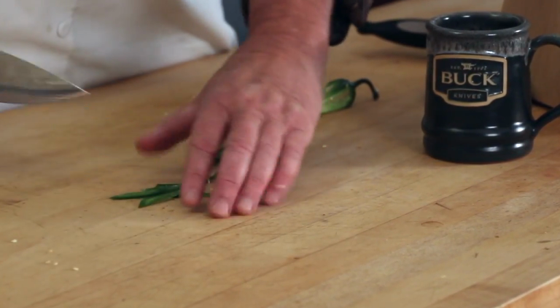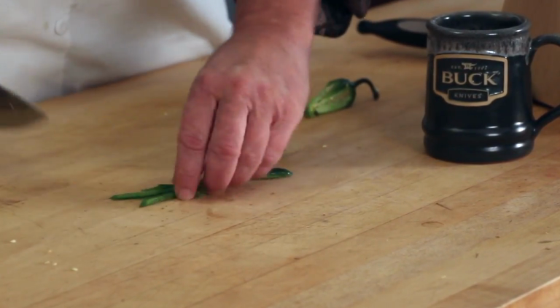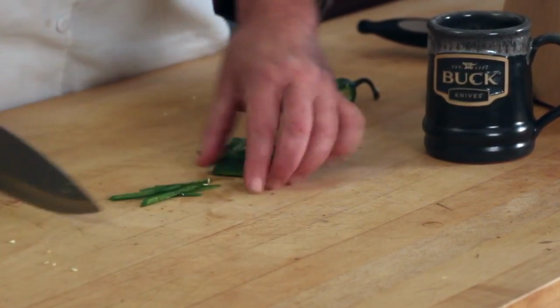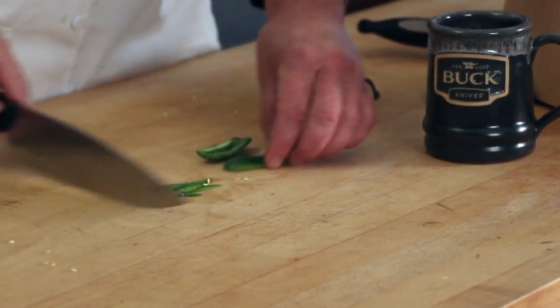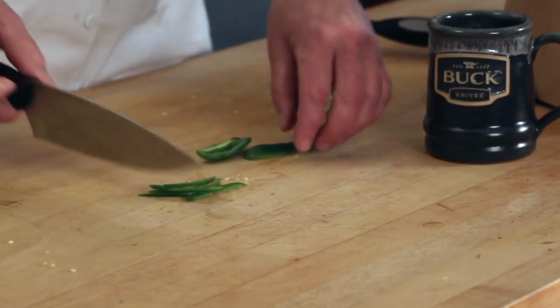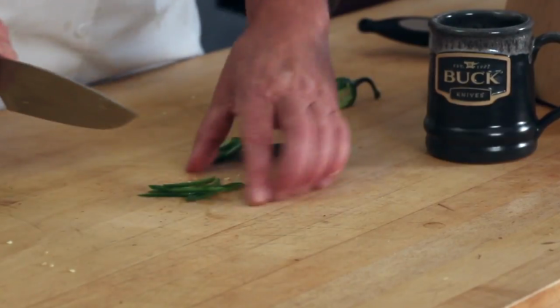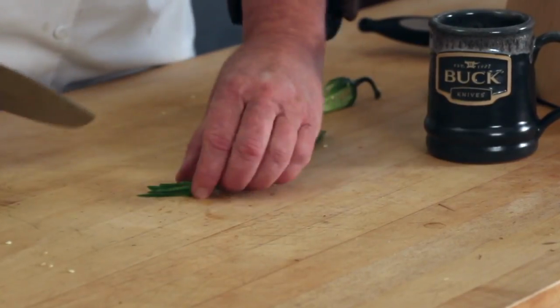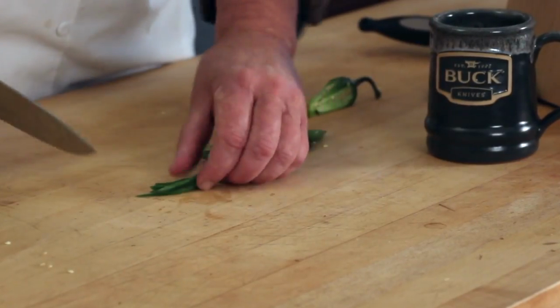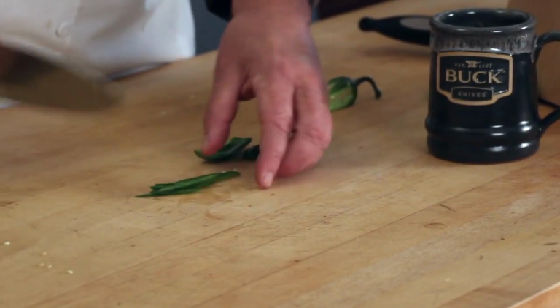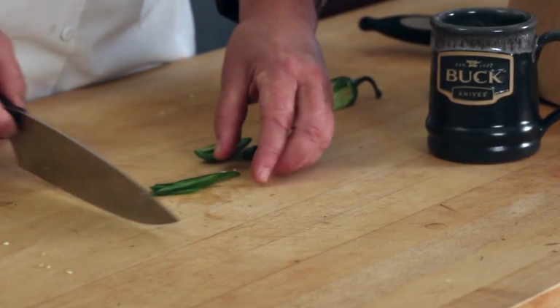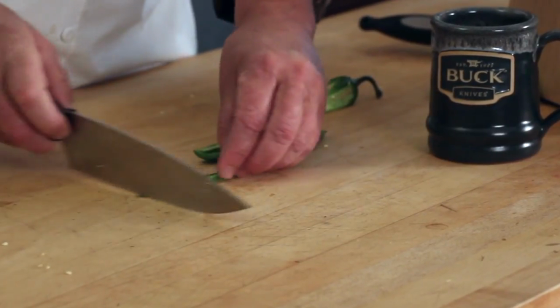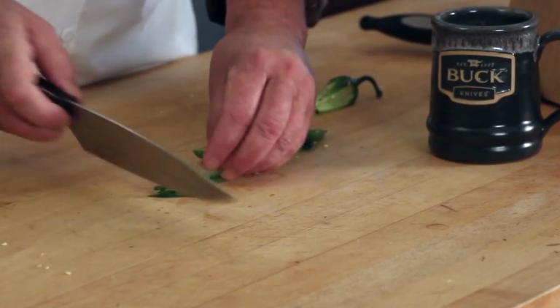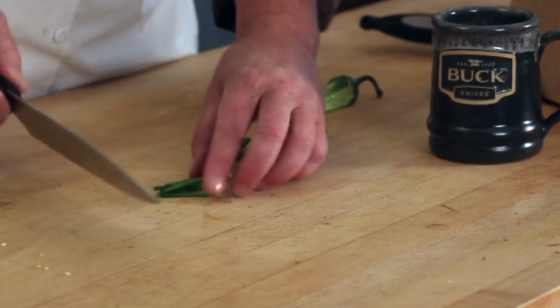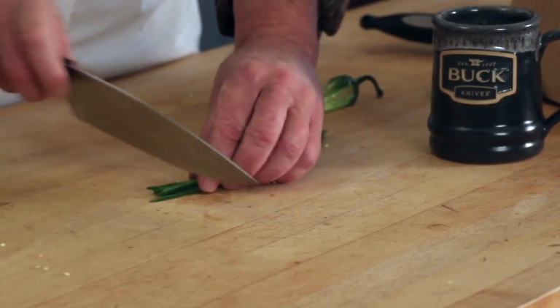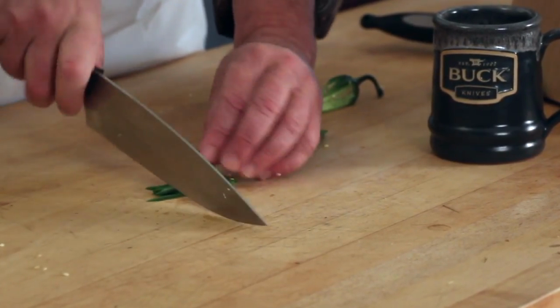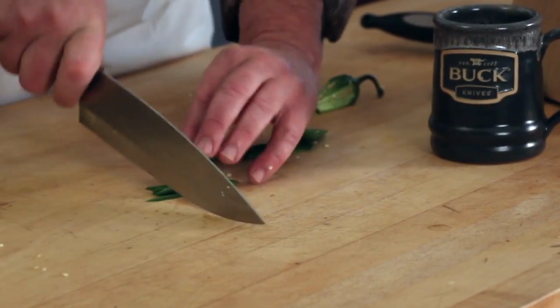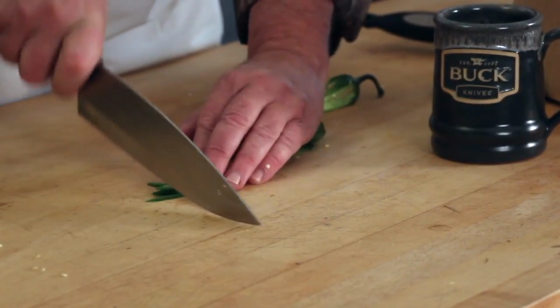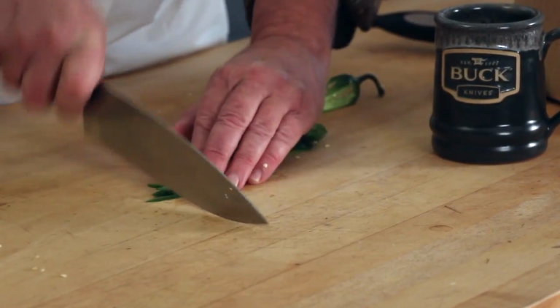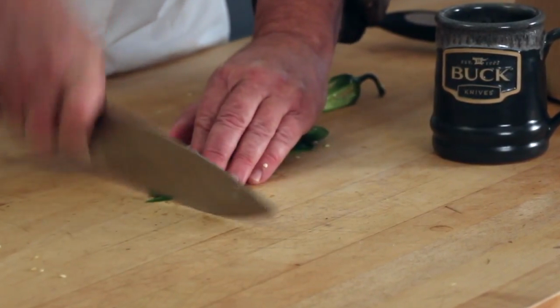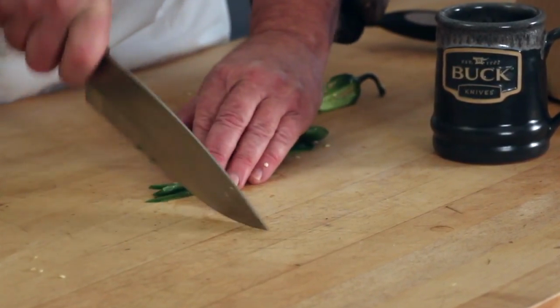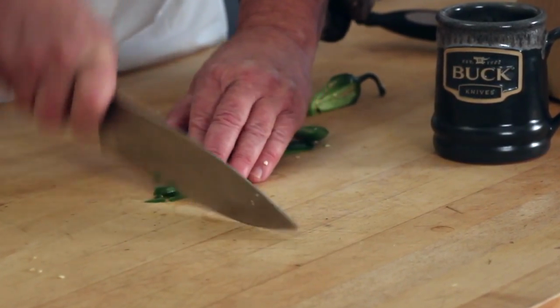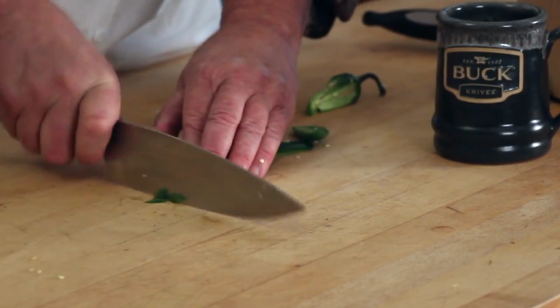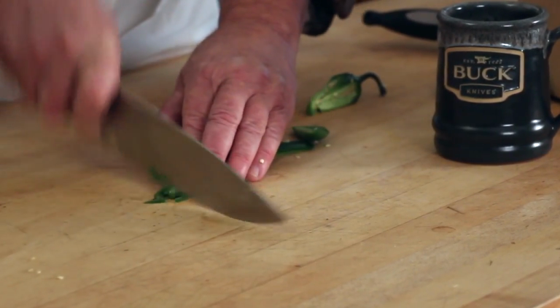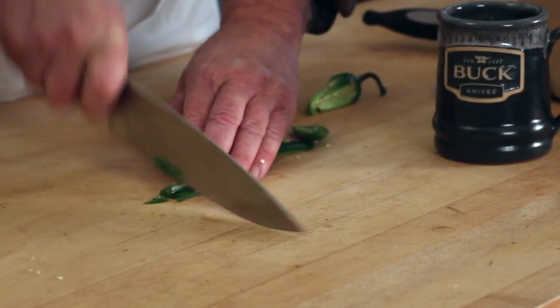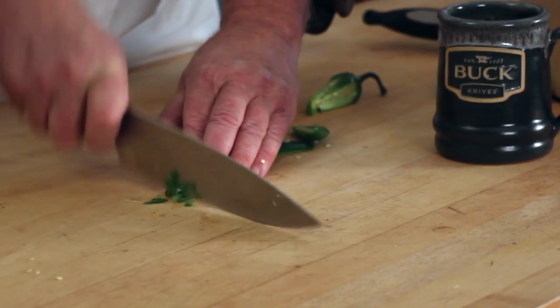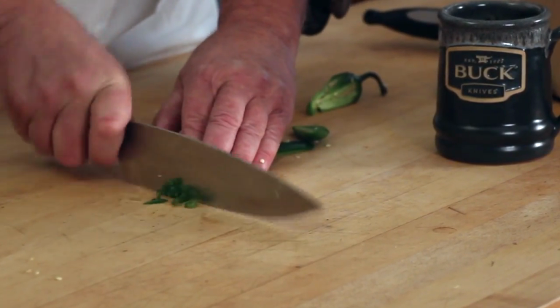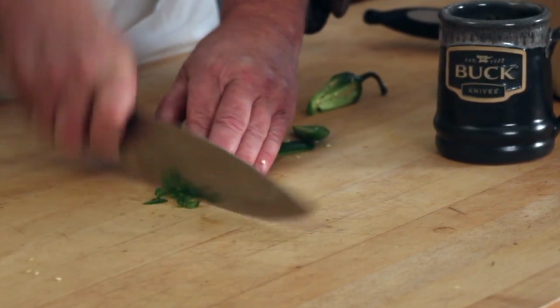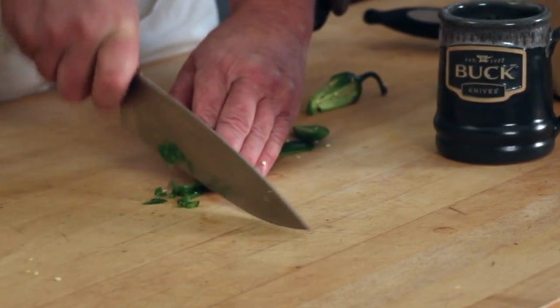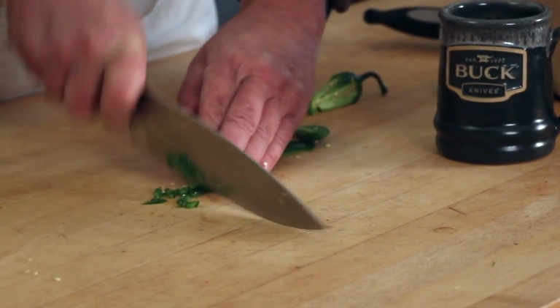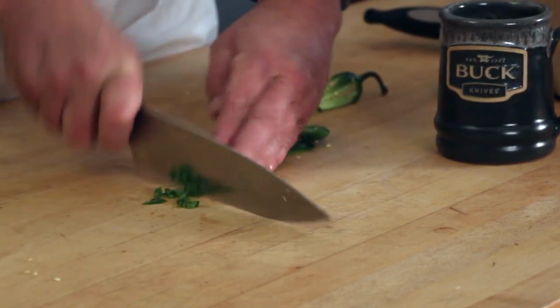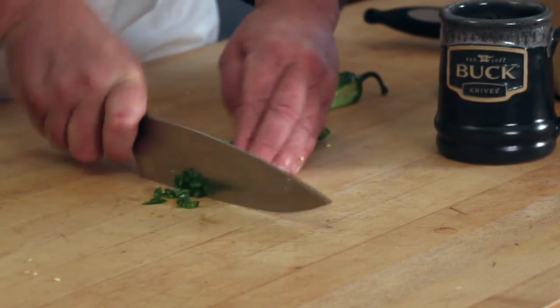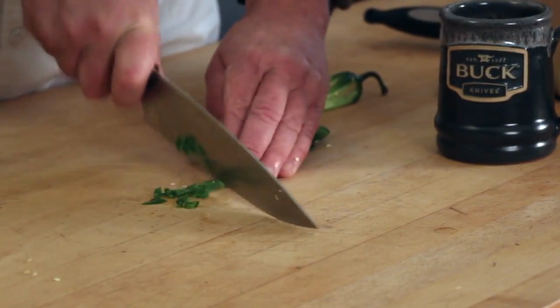And if you wanted to make it an even finer dice, then you just dice it up like that.